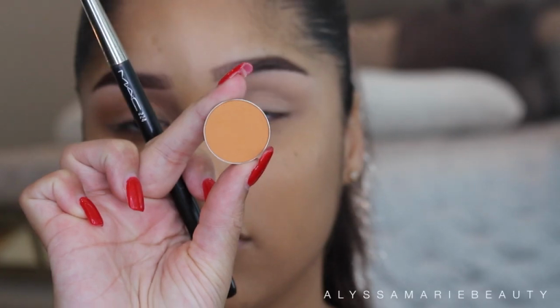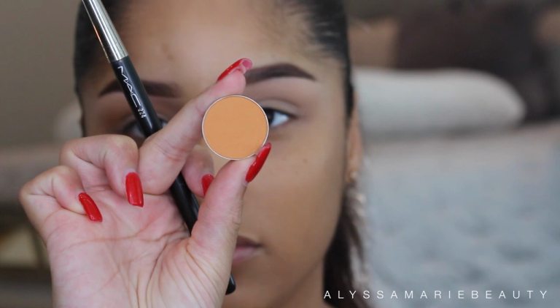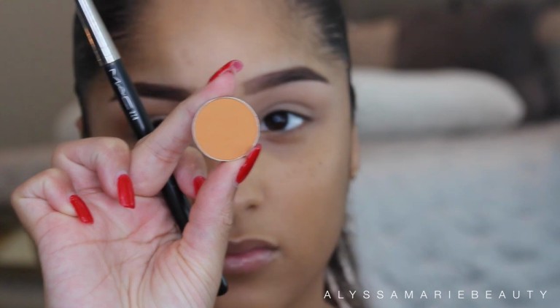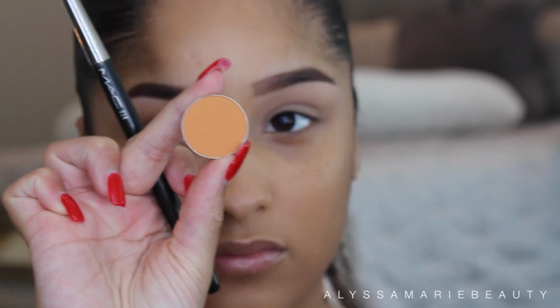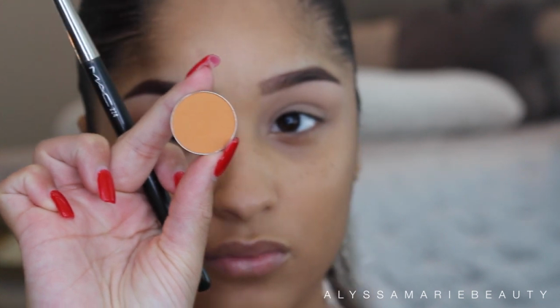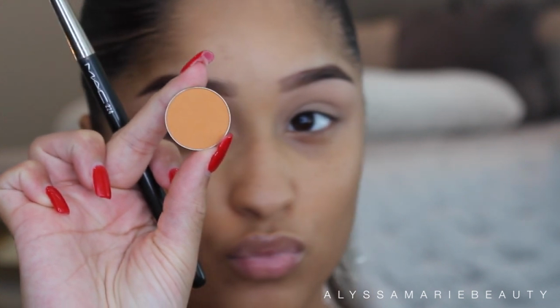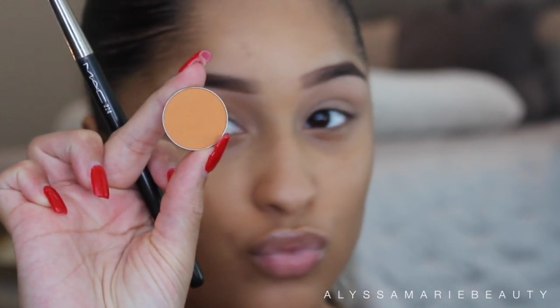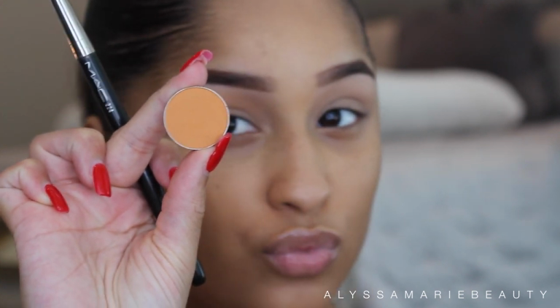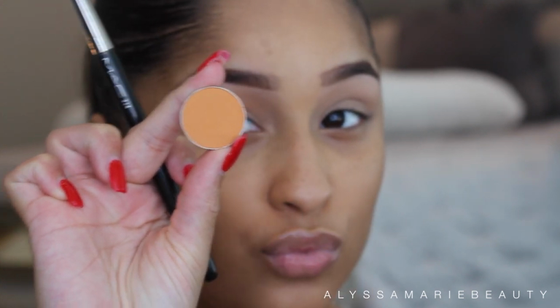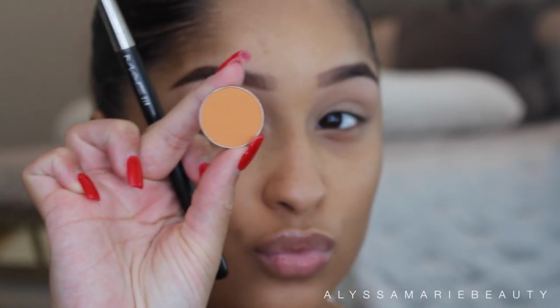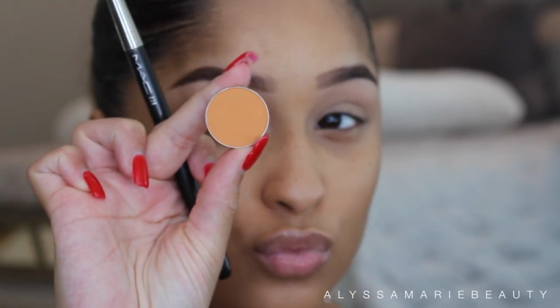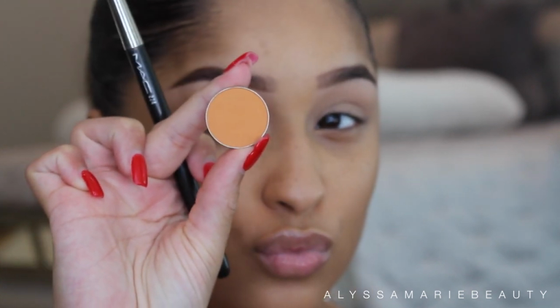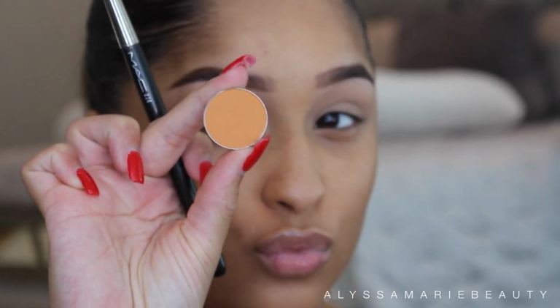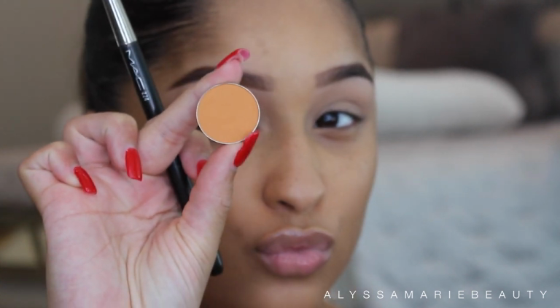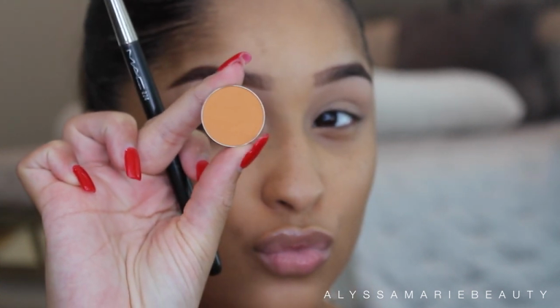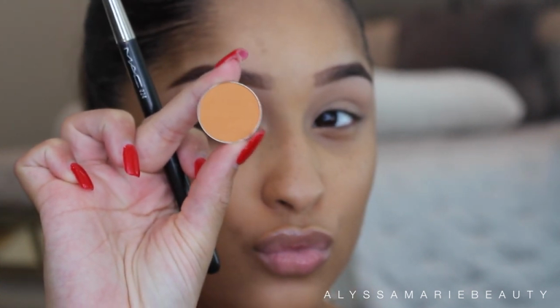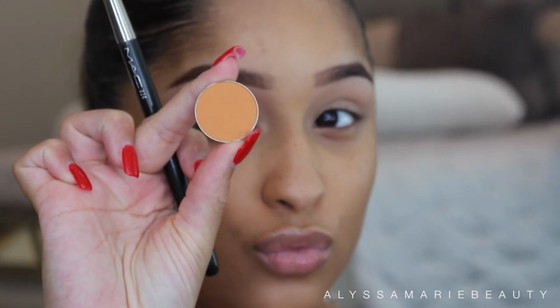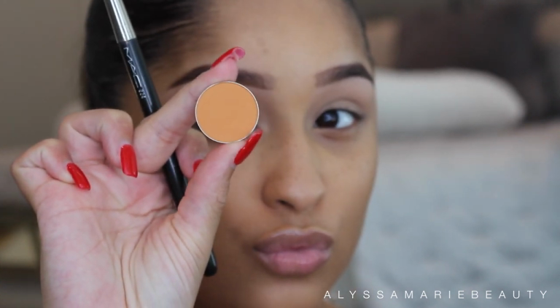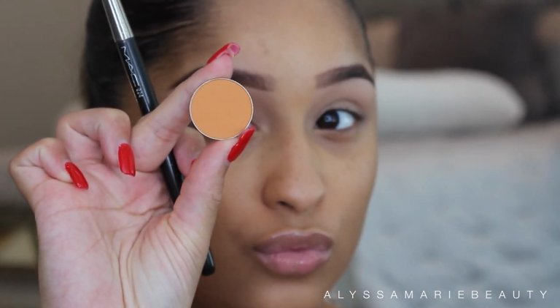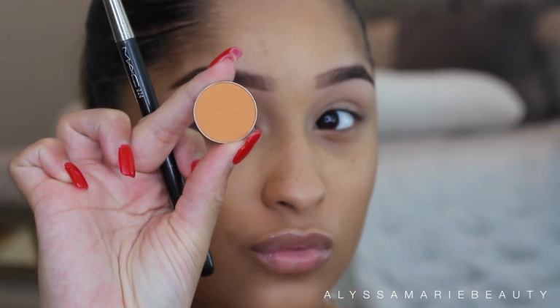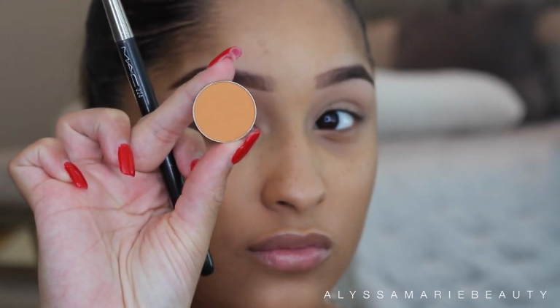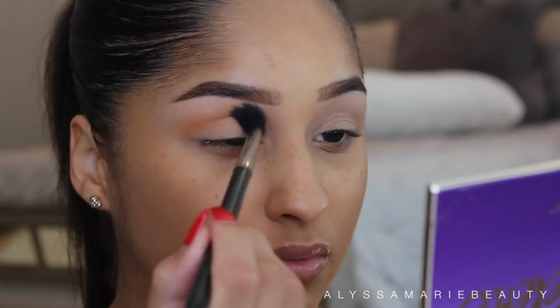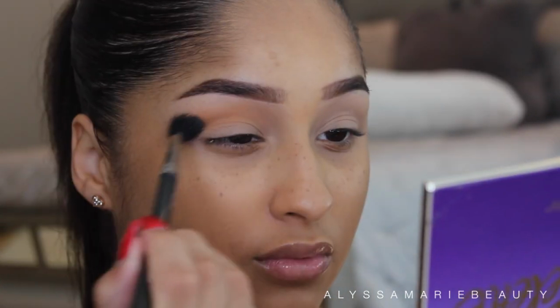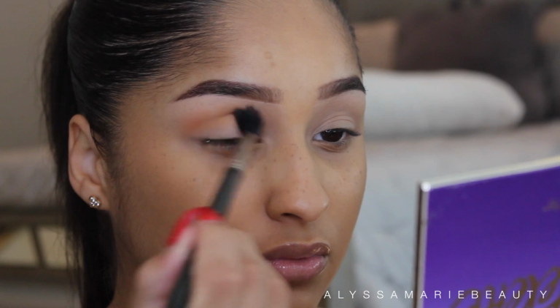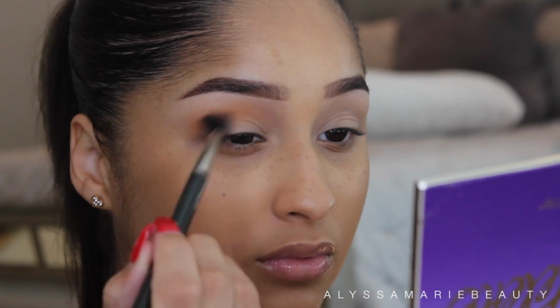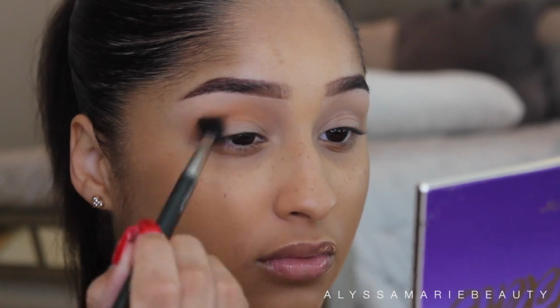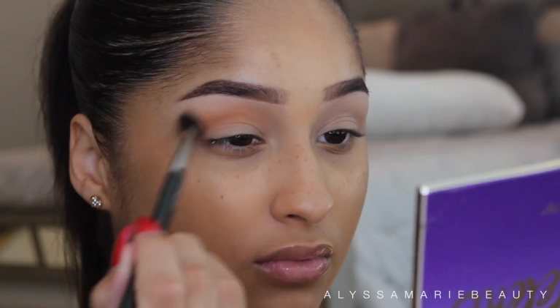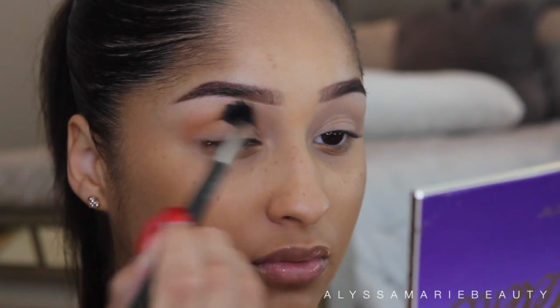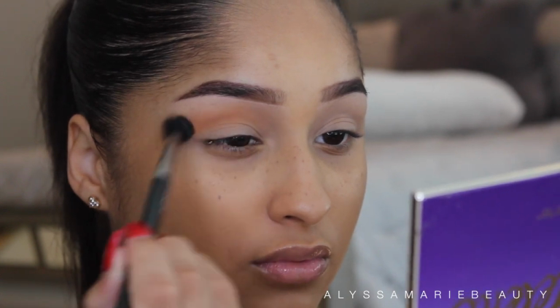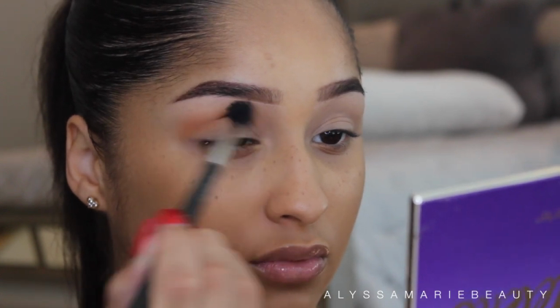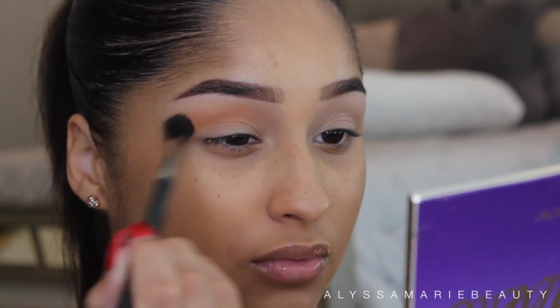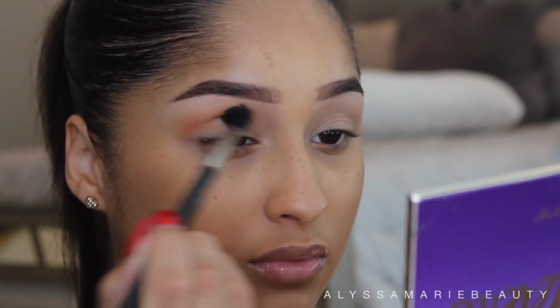Hi everyone and welcome back to my channel. For this look, I'm going to start off by applying Makeup Geek's Eyeshadow in Chickadee. I'm going to apply this to my crease as my transition color.